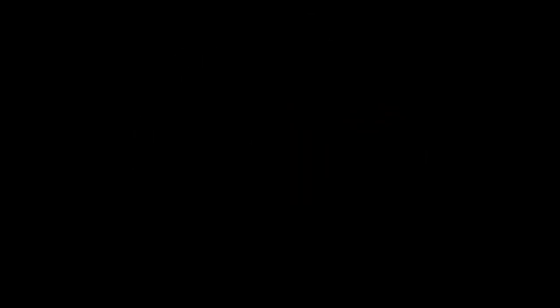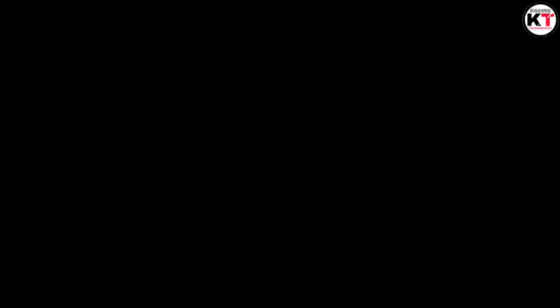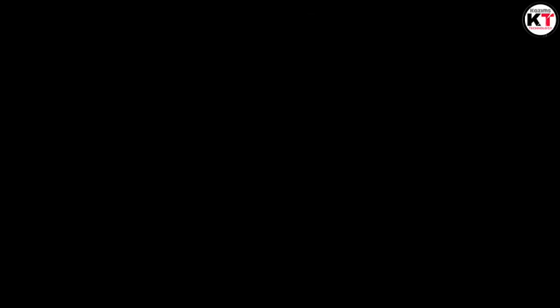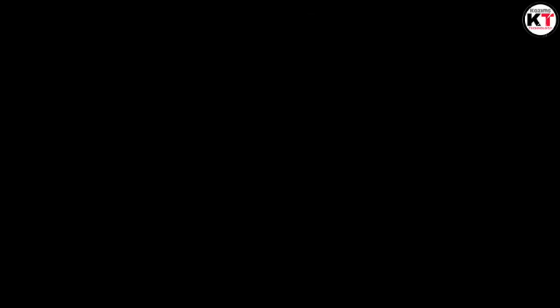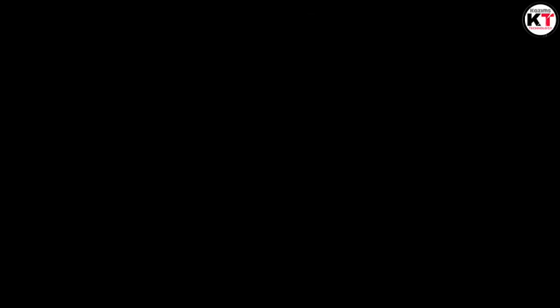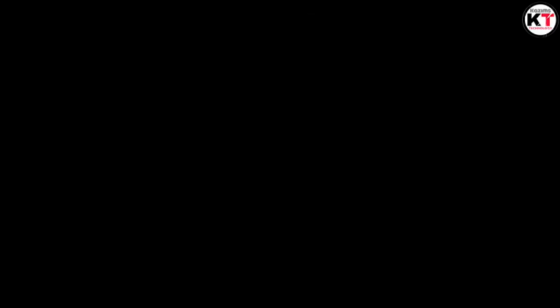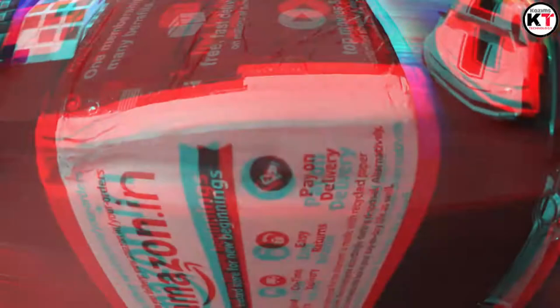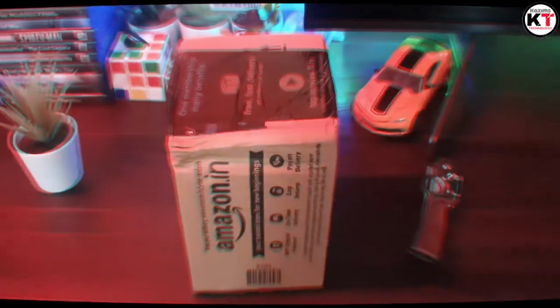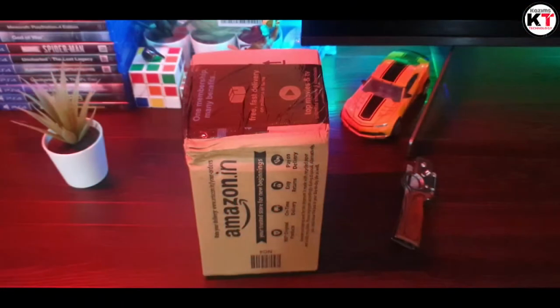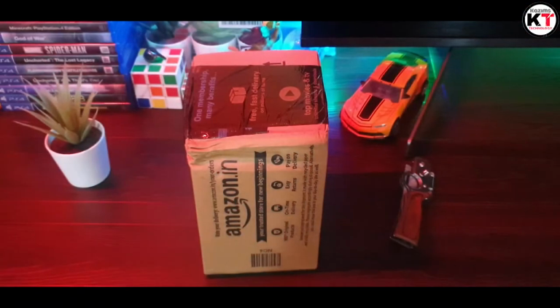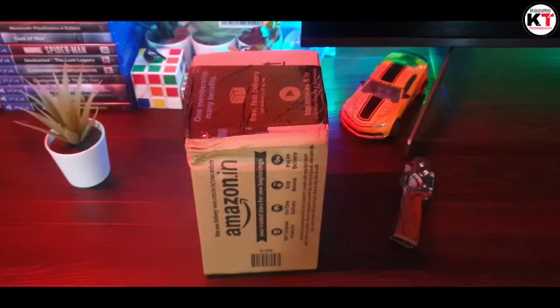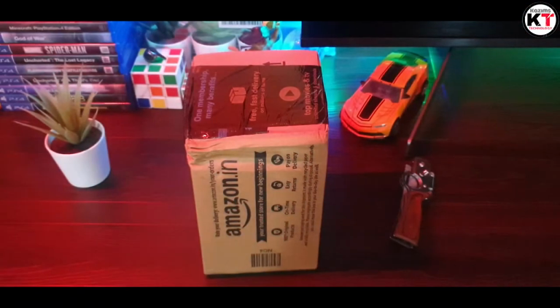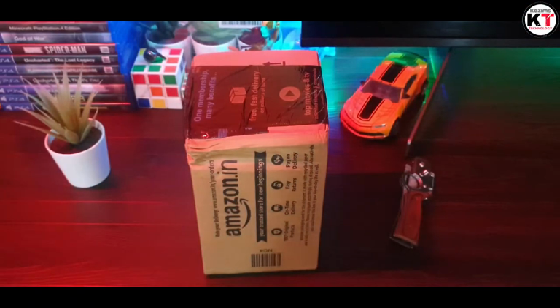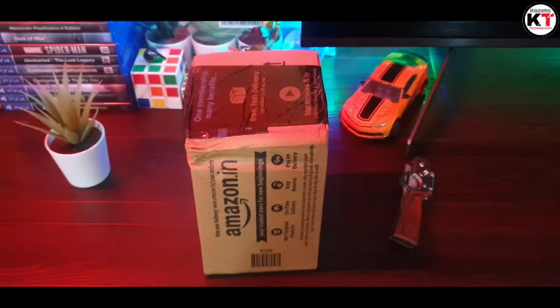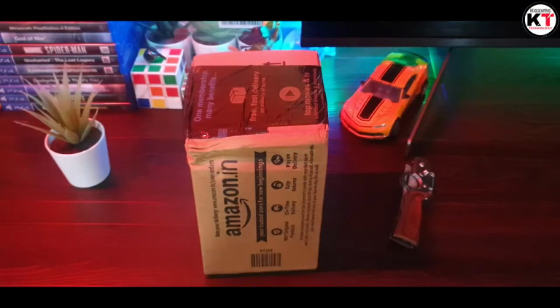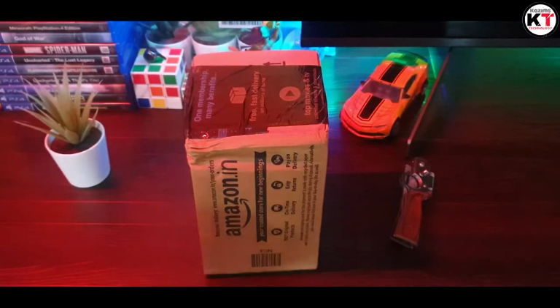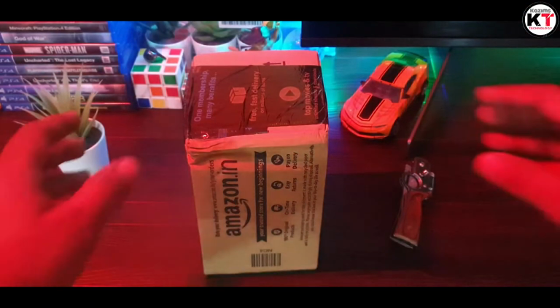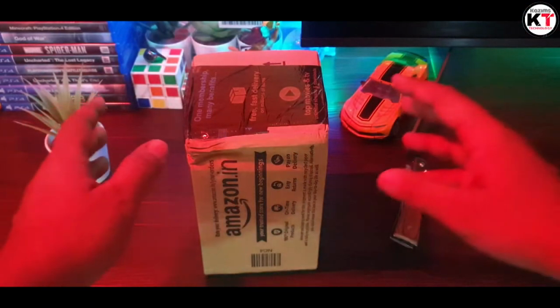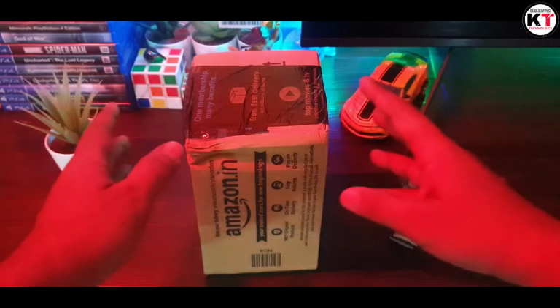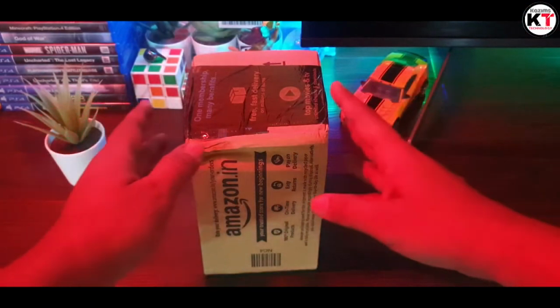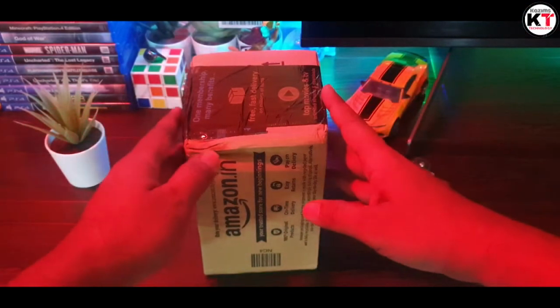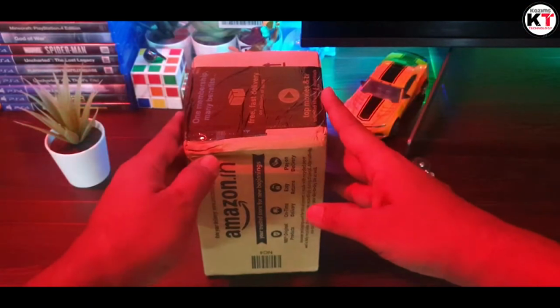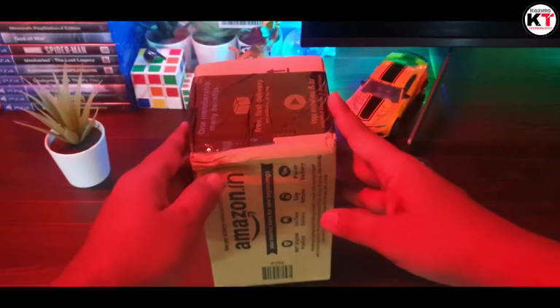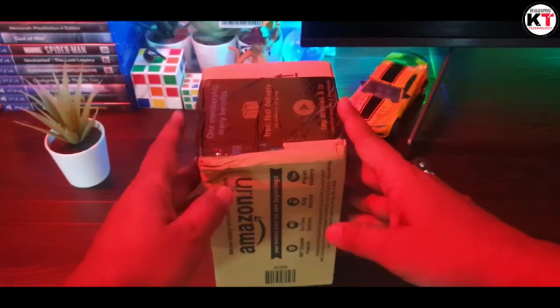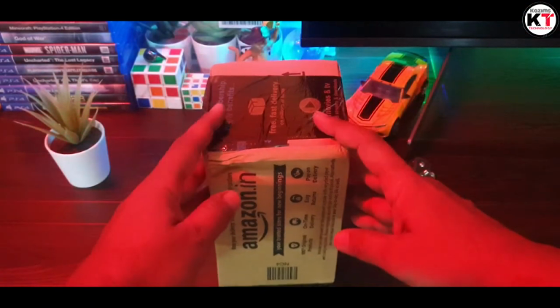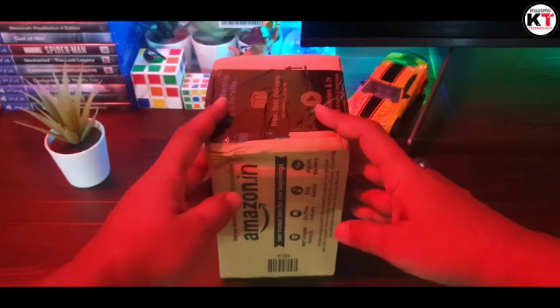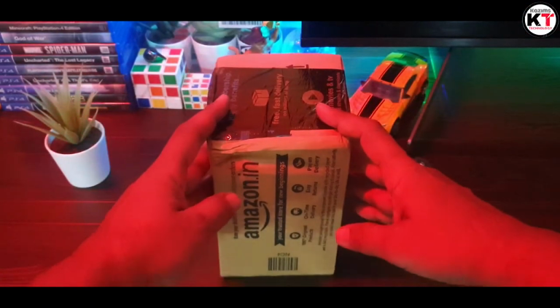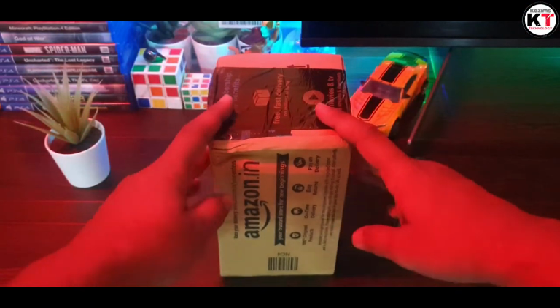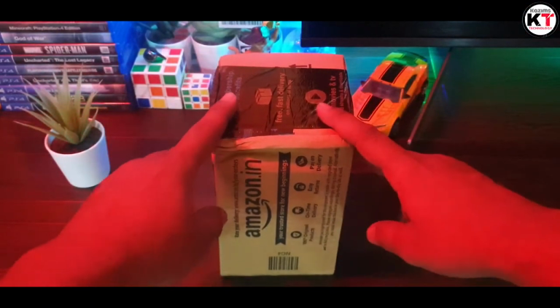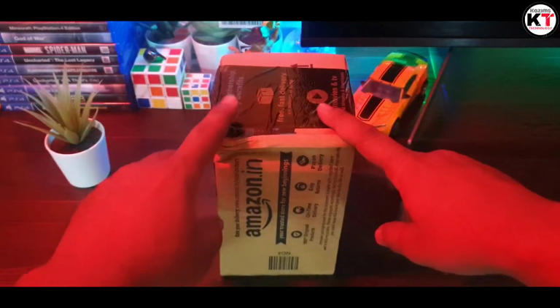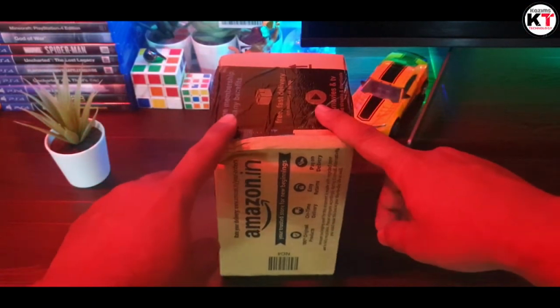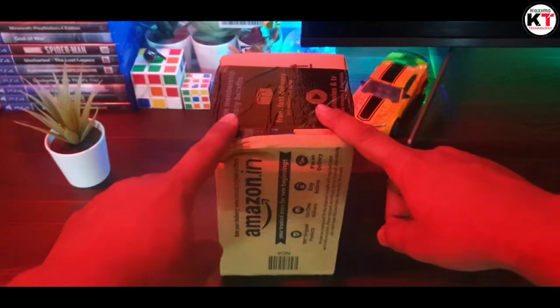Hello, Assalamualaikum, Namaste. Welcome to my channel. So let's go to unbox.